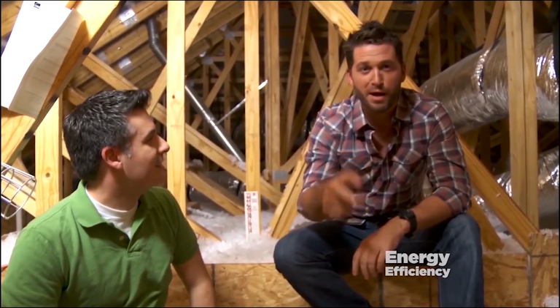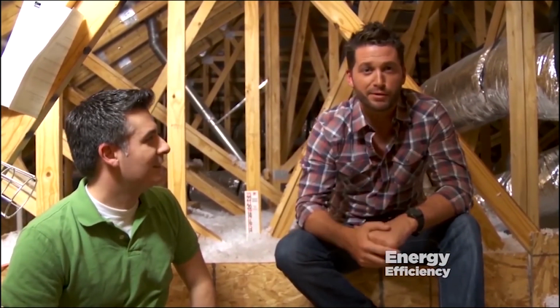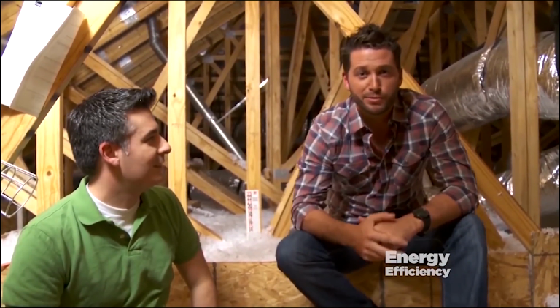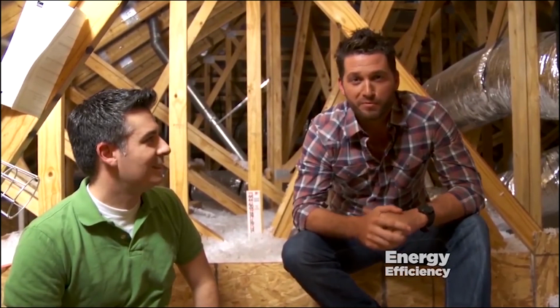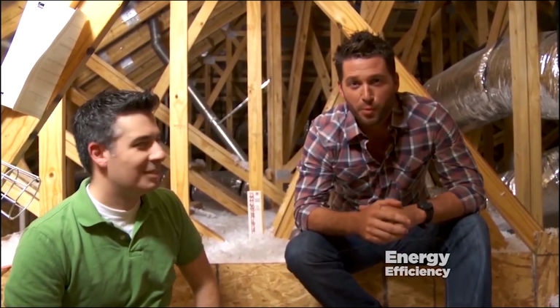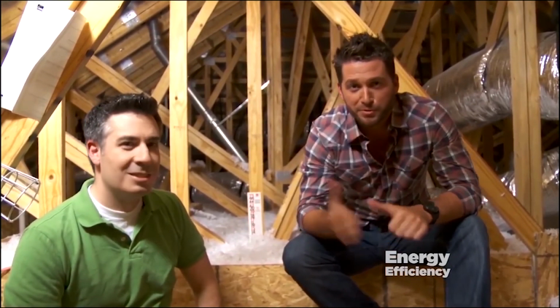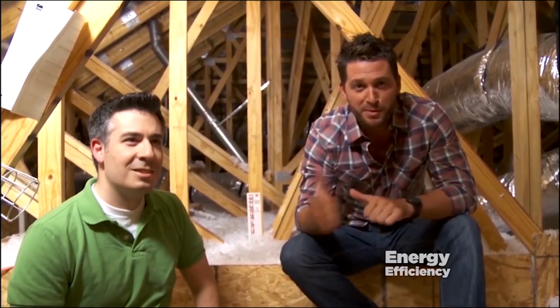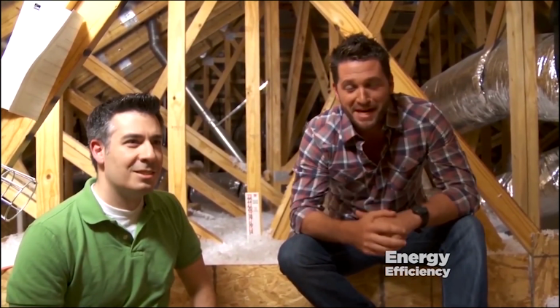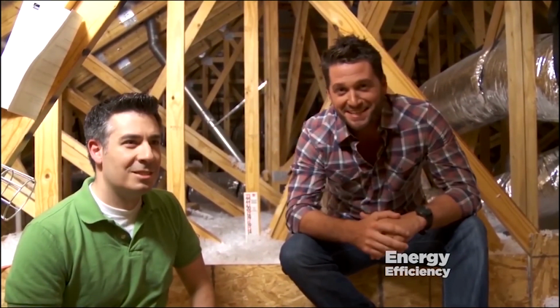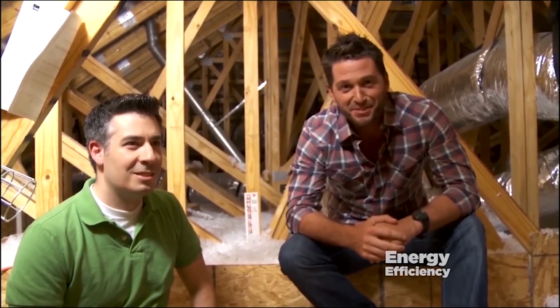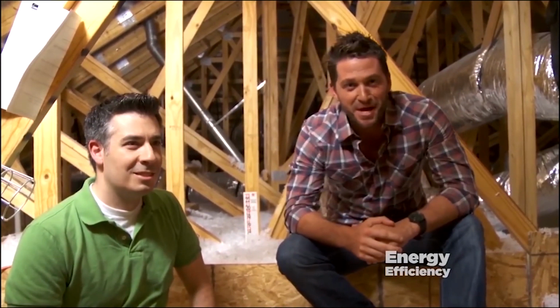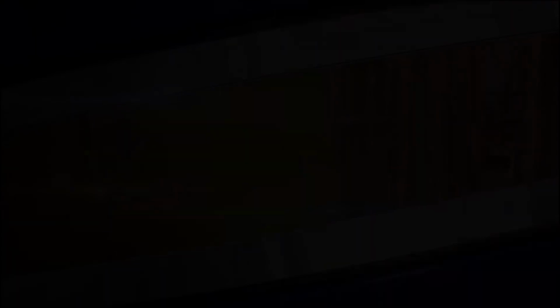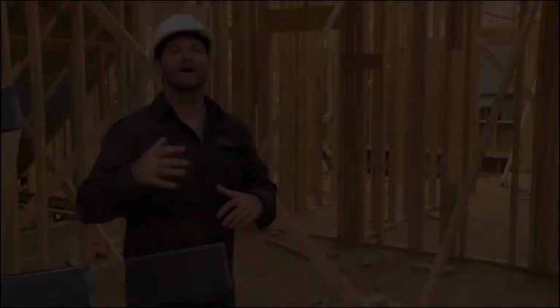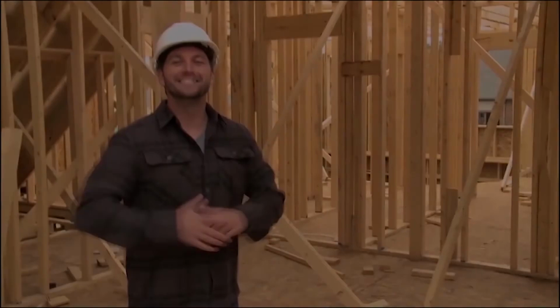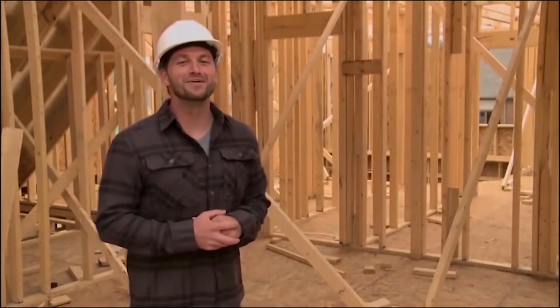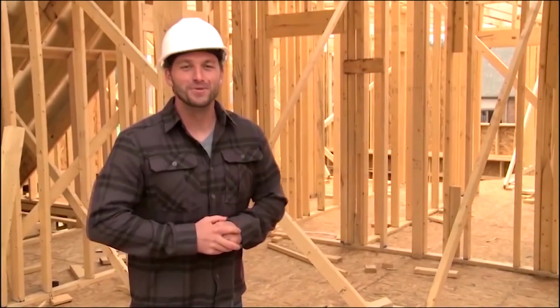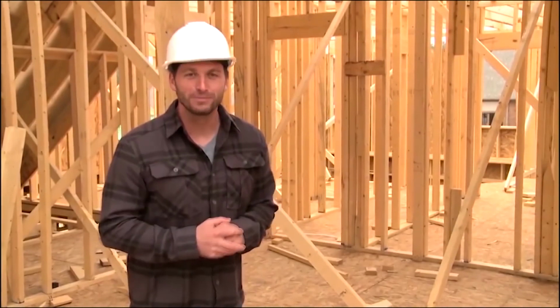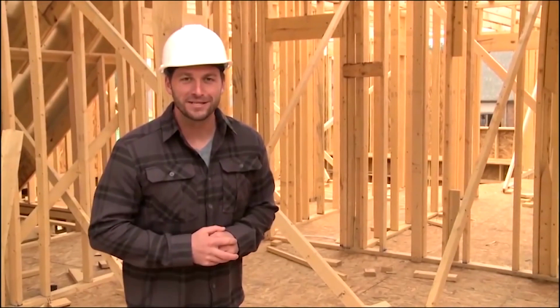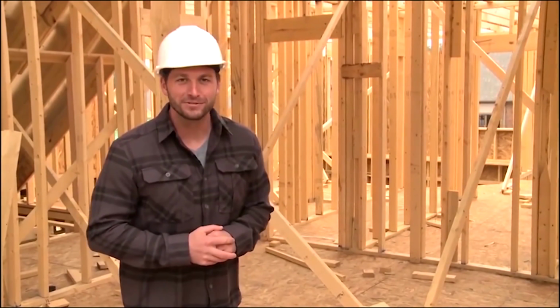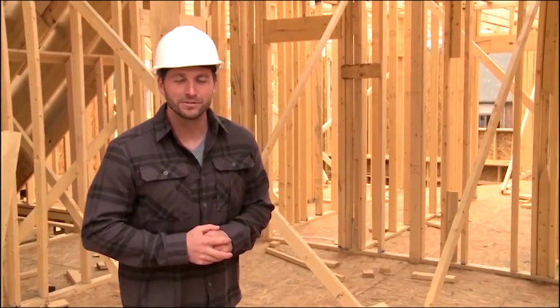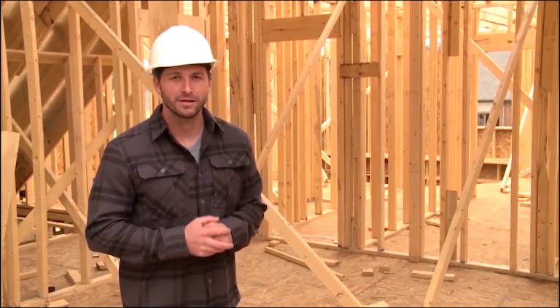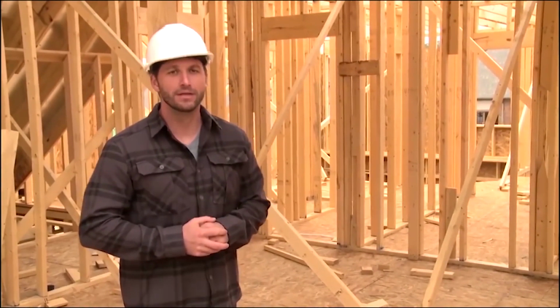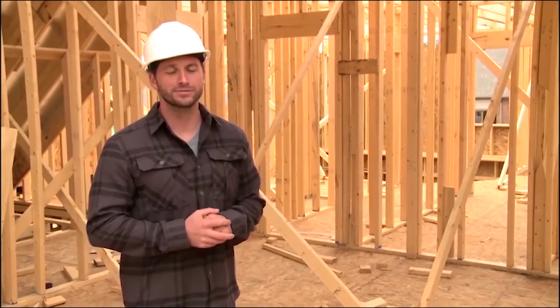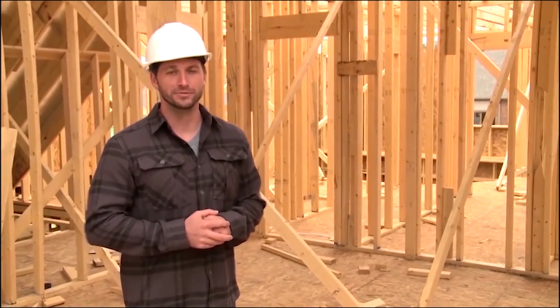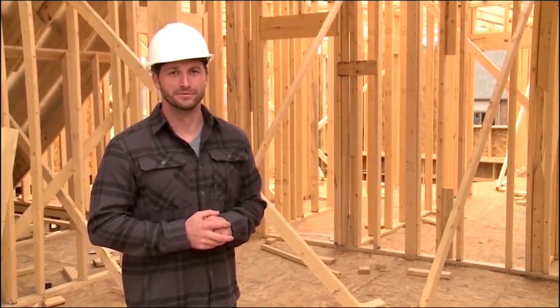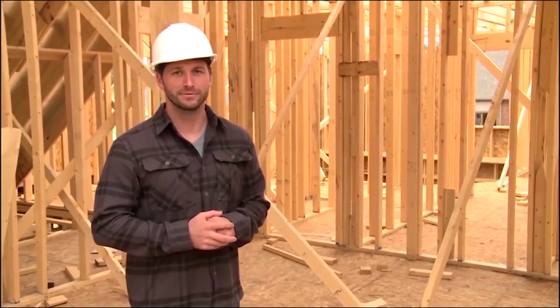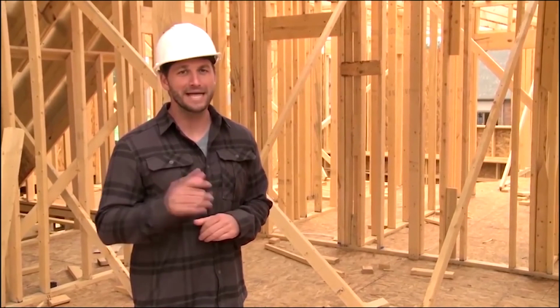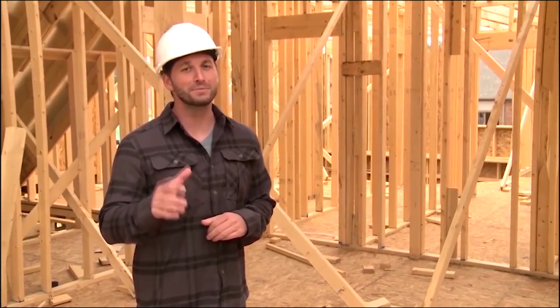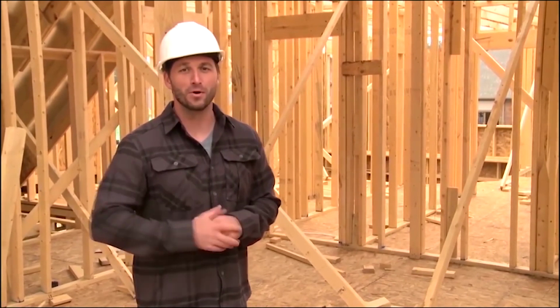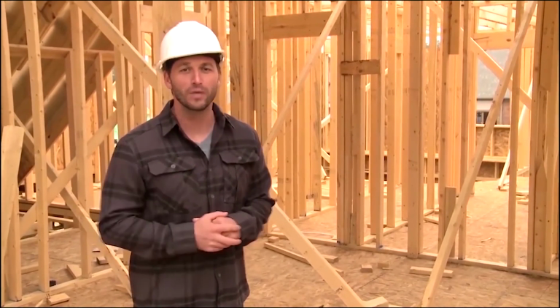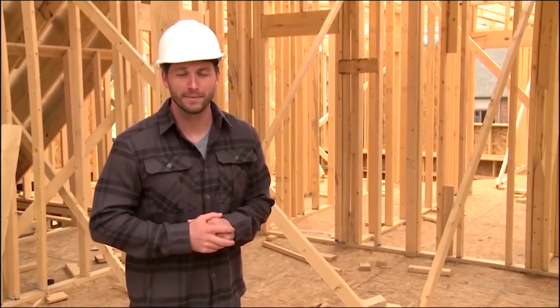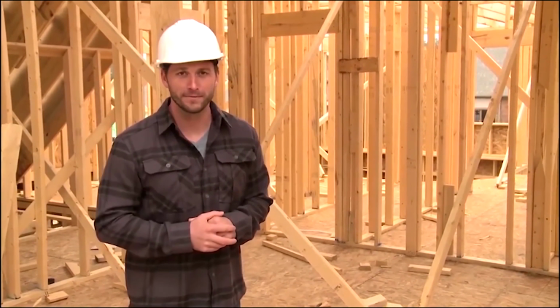So buy that used home if you want to, but I kind of like these new attics. You know how they say they don't build homes like they used to? It's true — they actually build them a whole lot better.